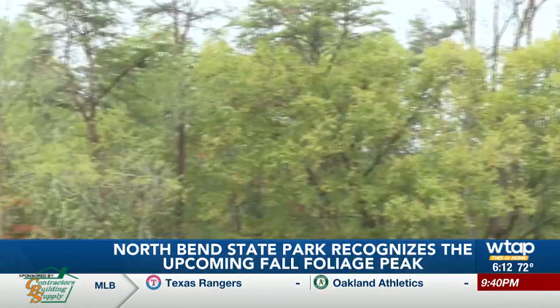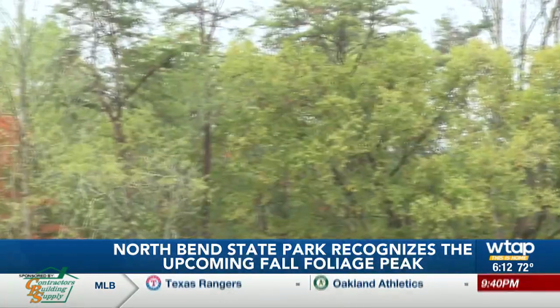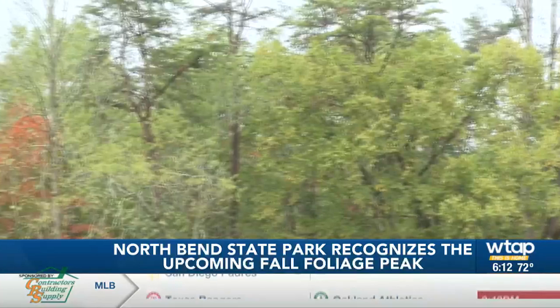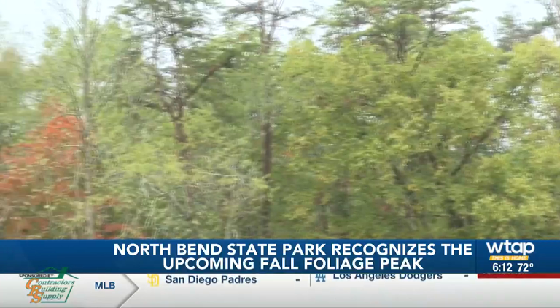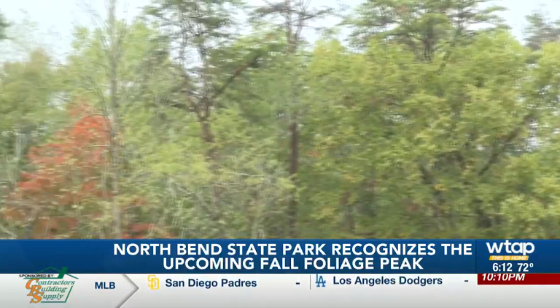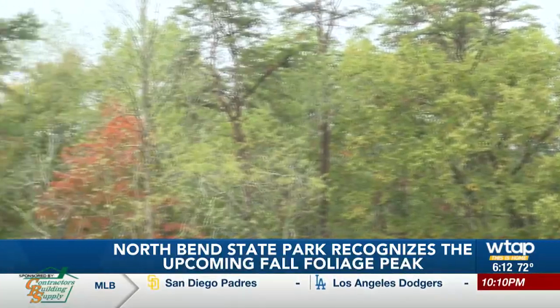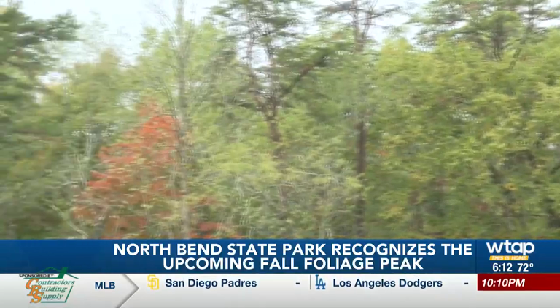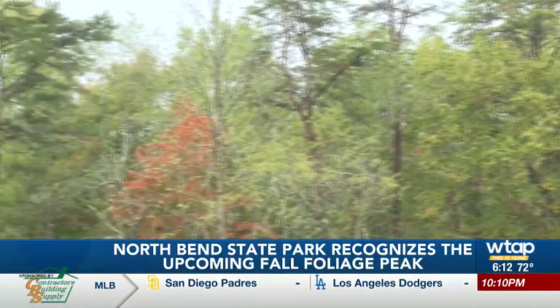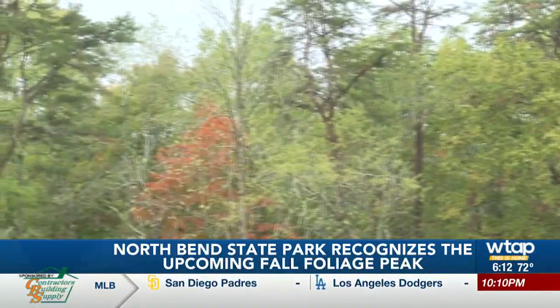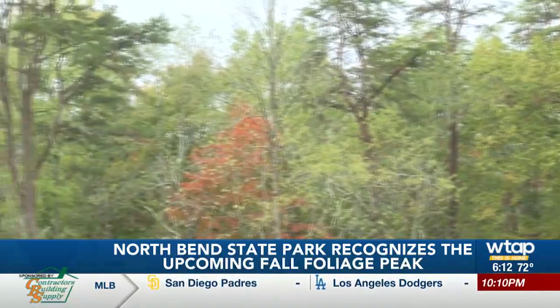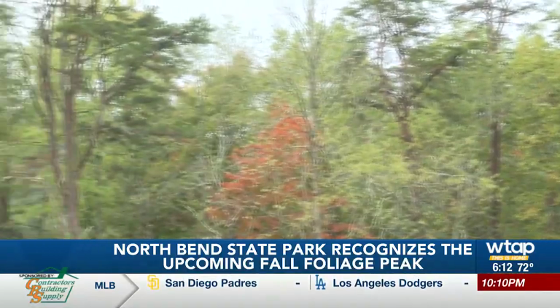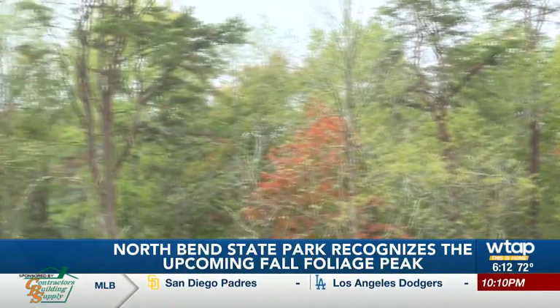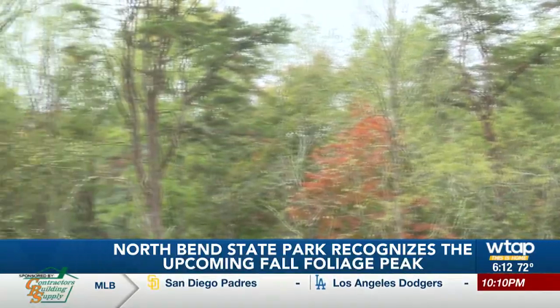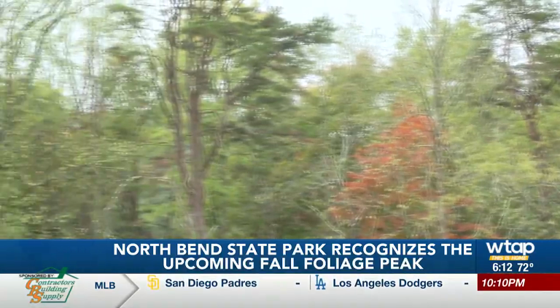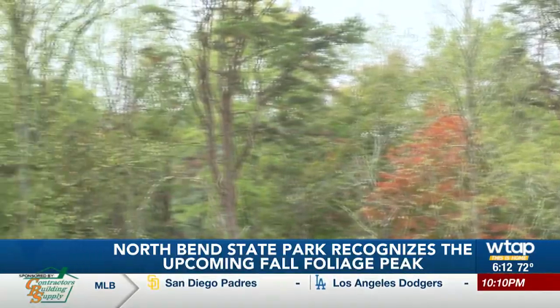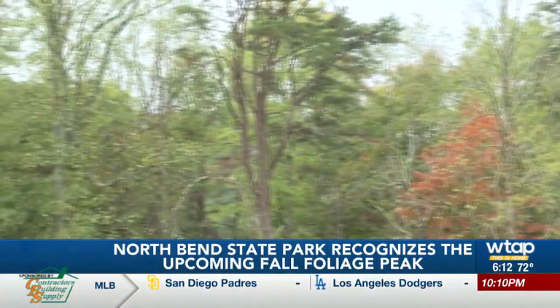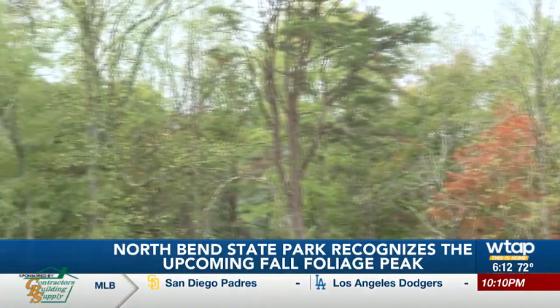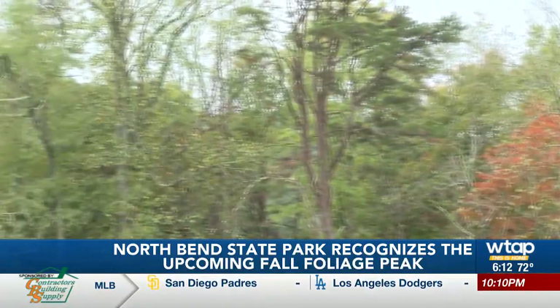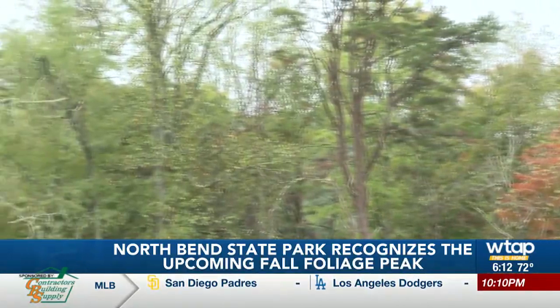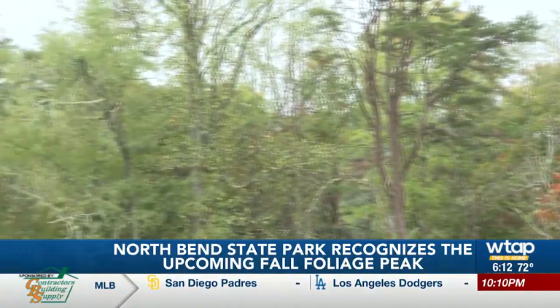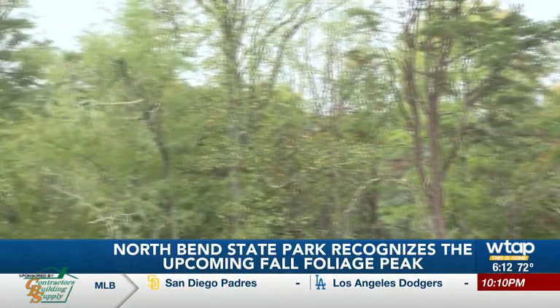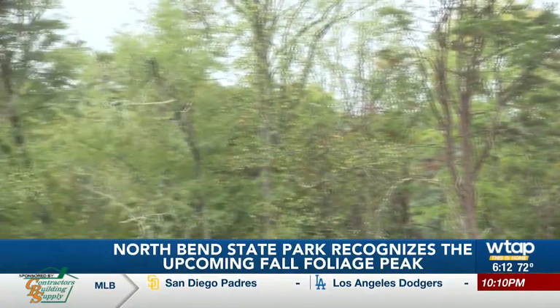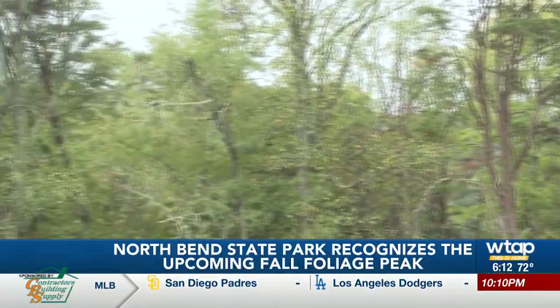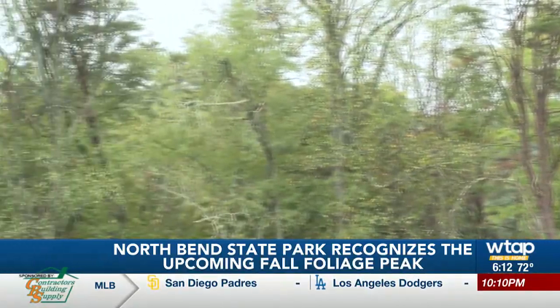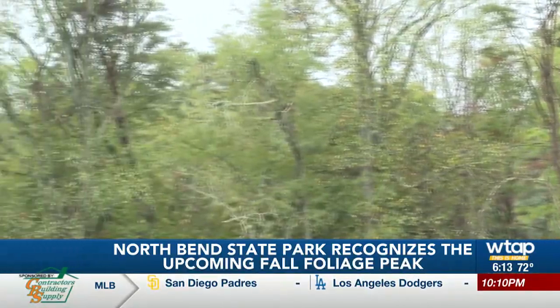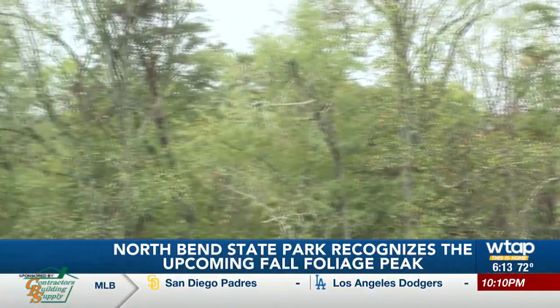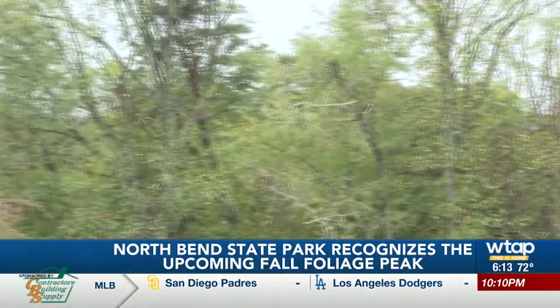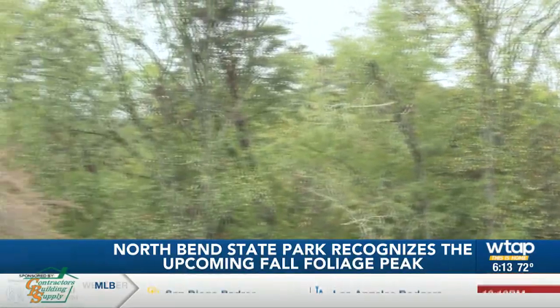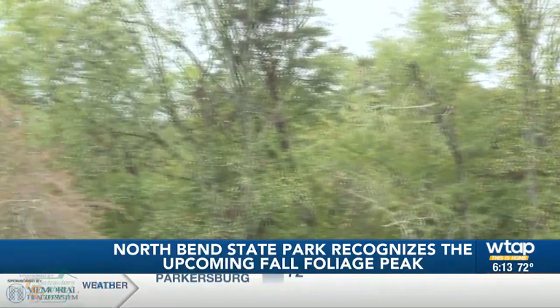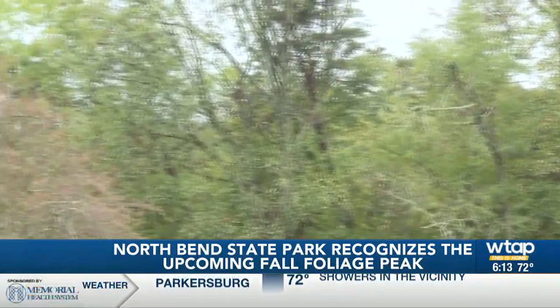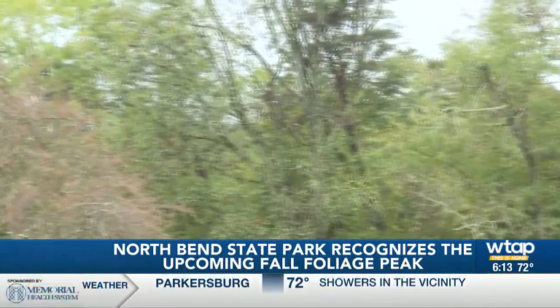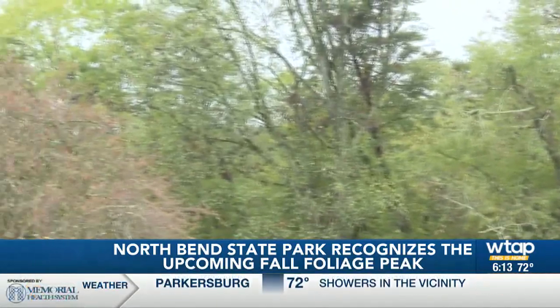From North Bend State Park, Ron Alston, WTAP News — this is Home.